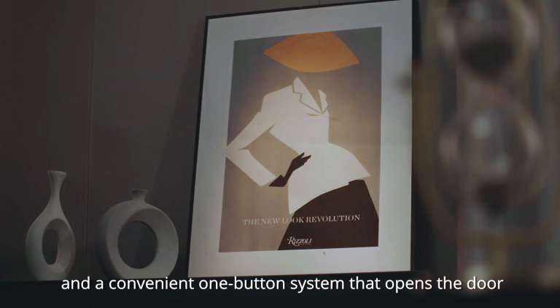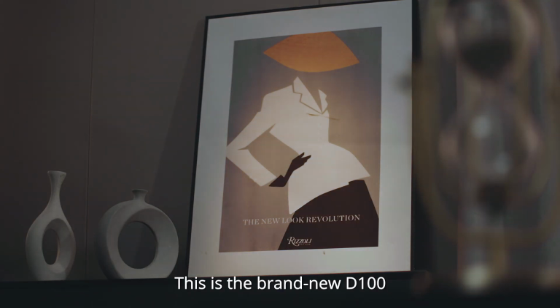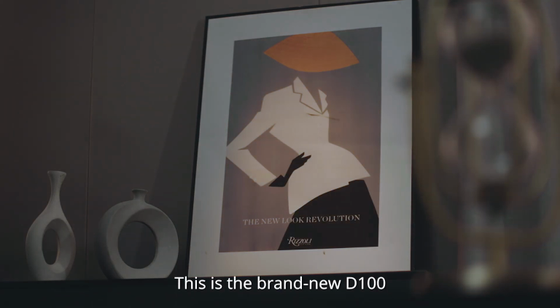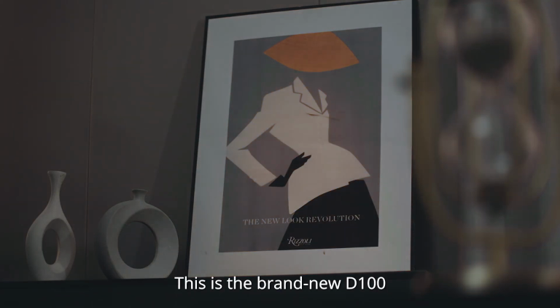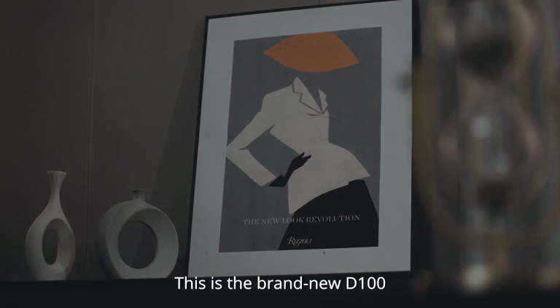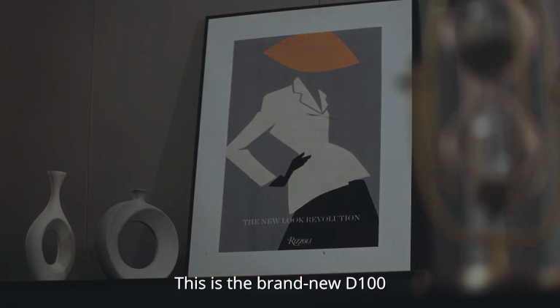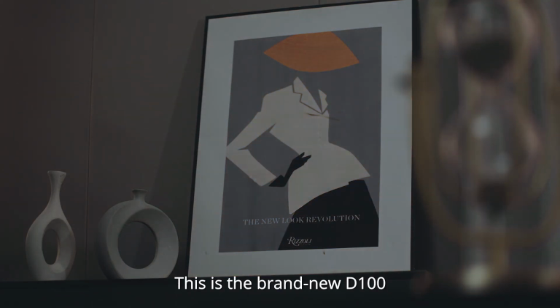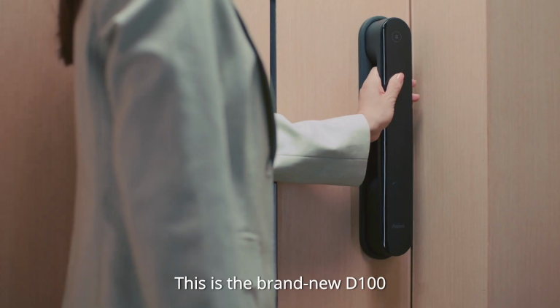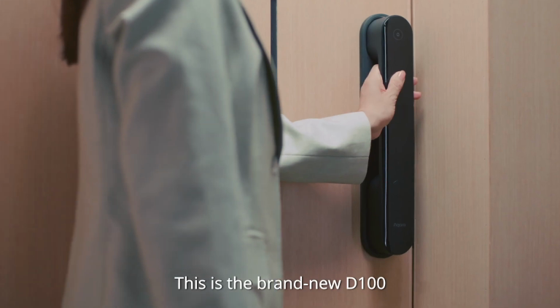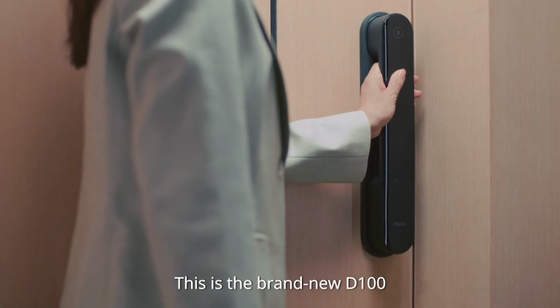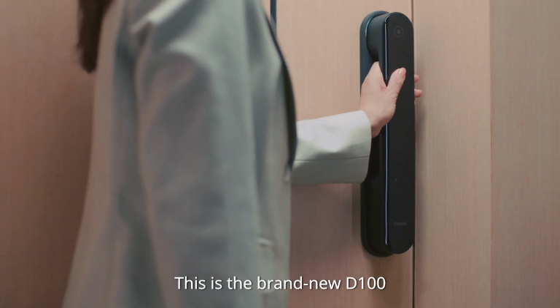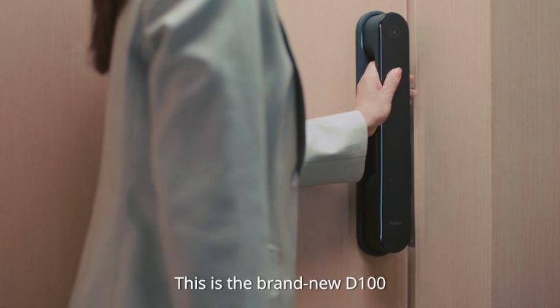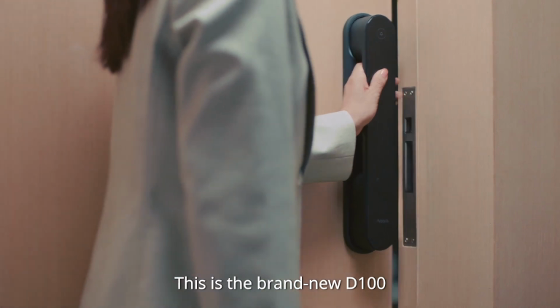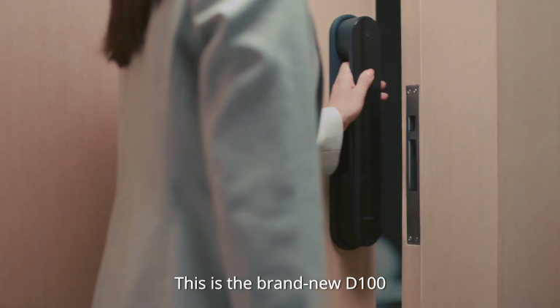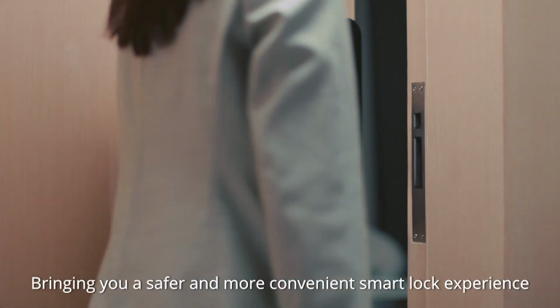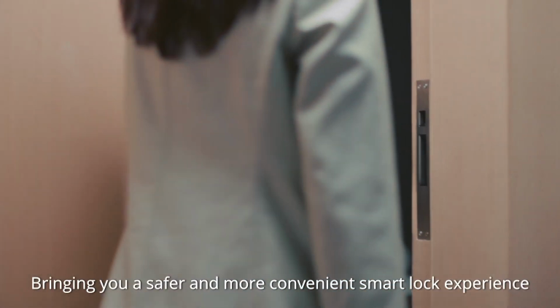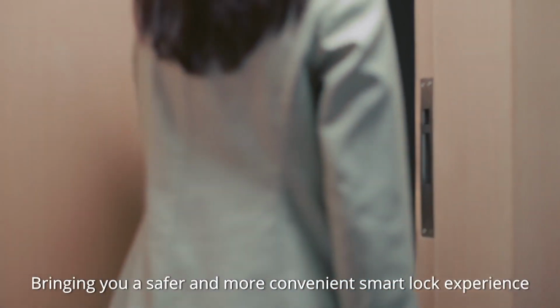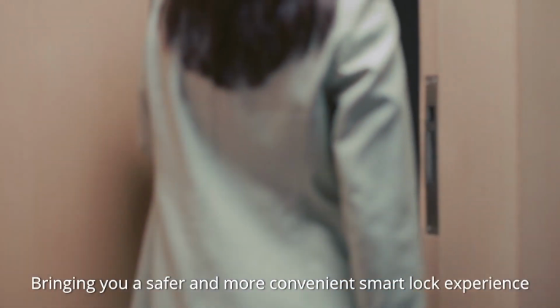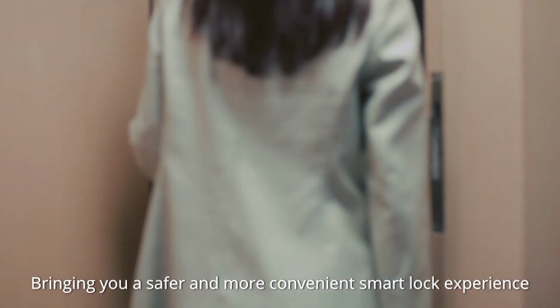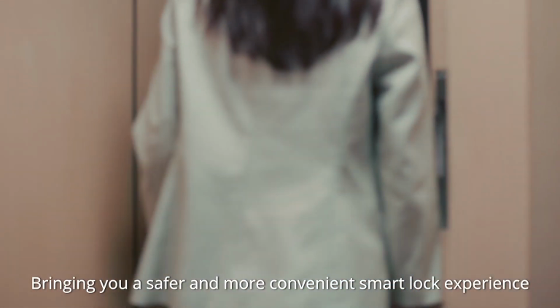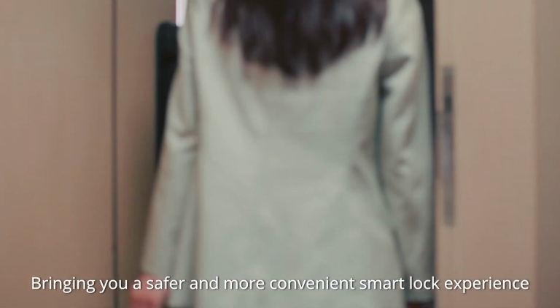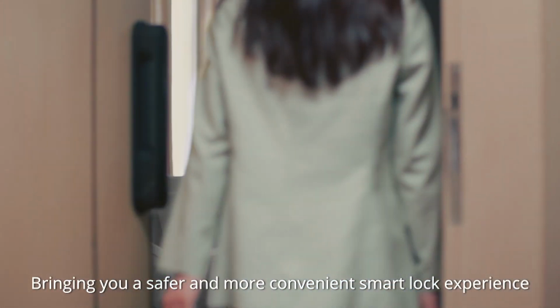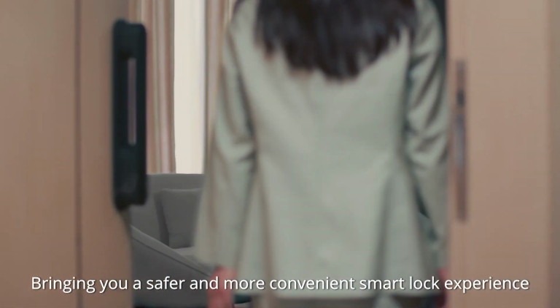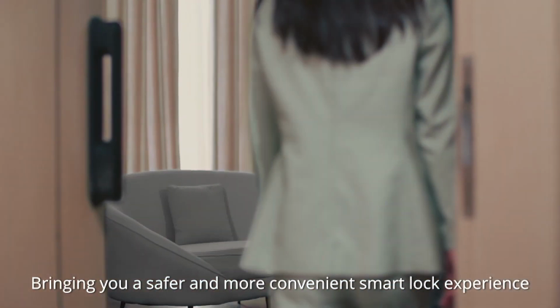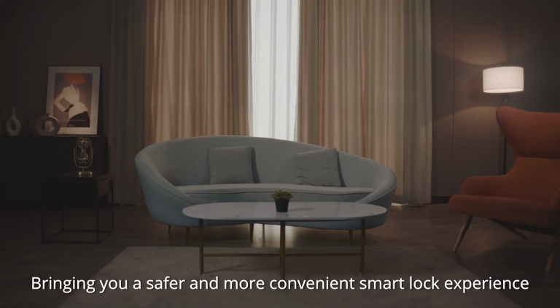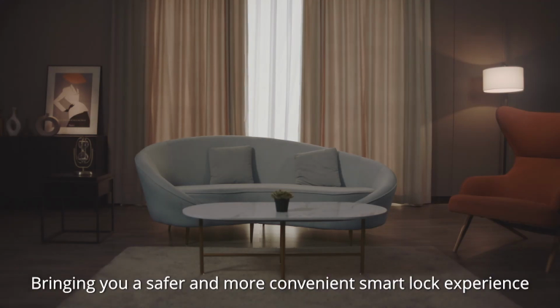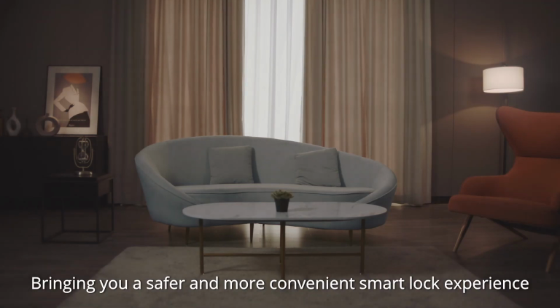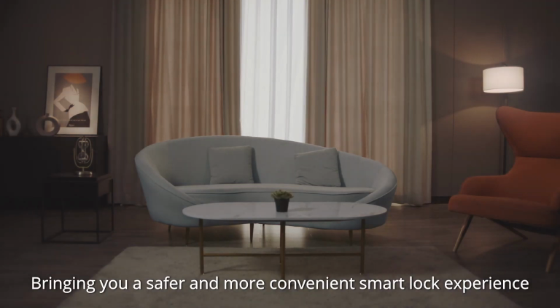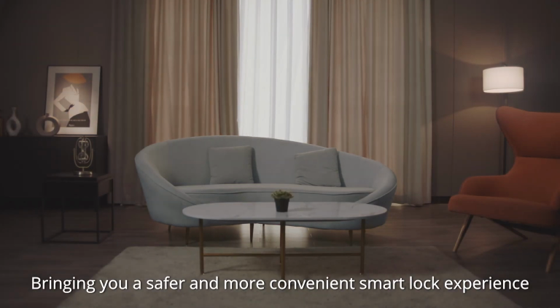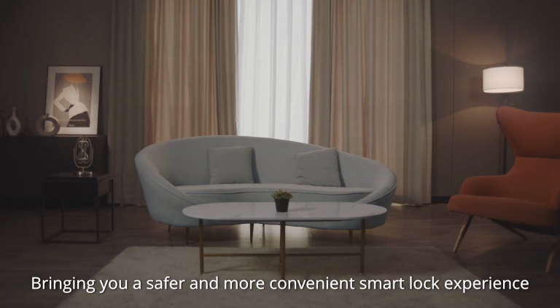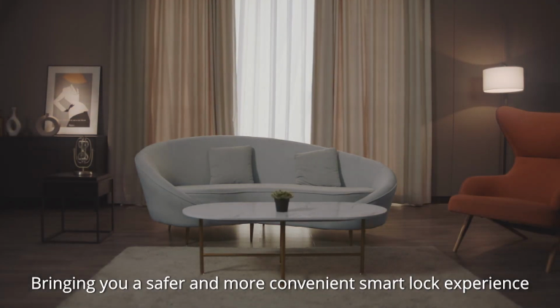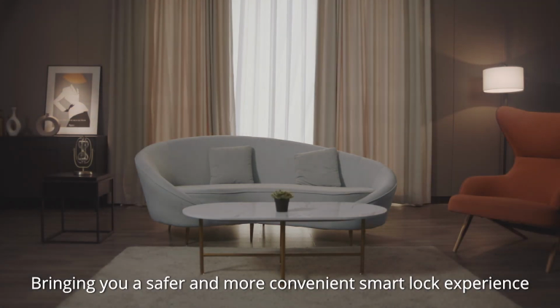This is the brand-new D100, bringing you a safer, more convenient smart lock experience.